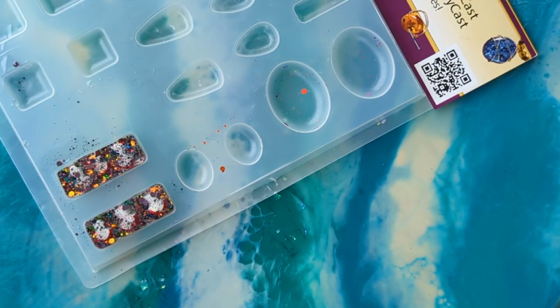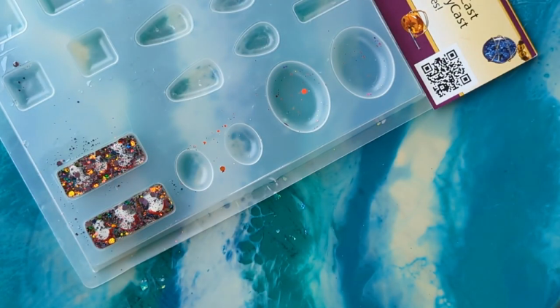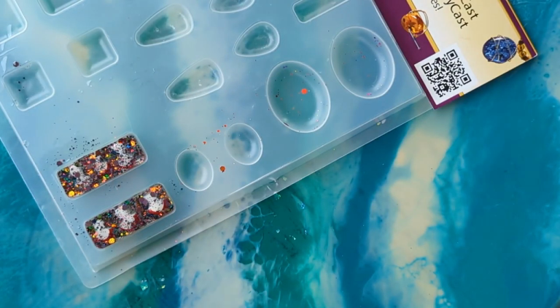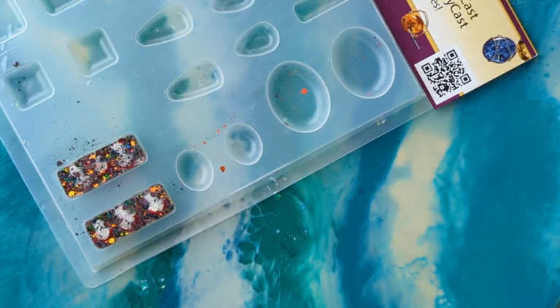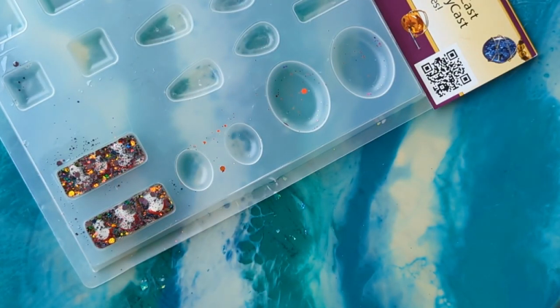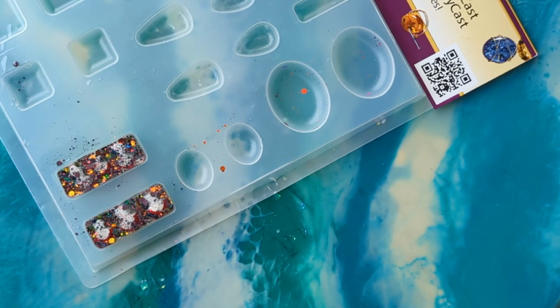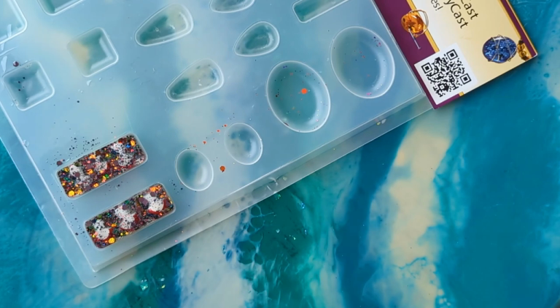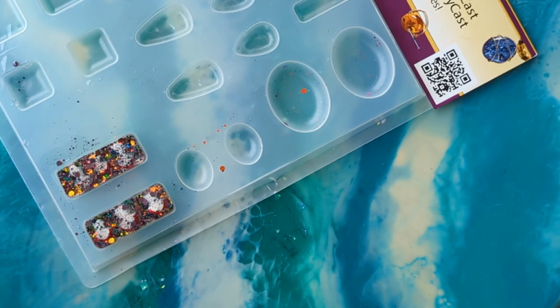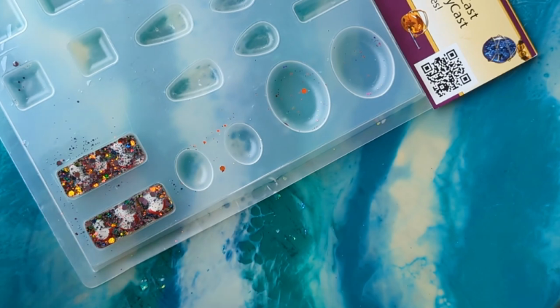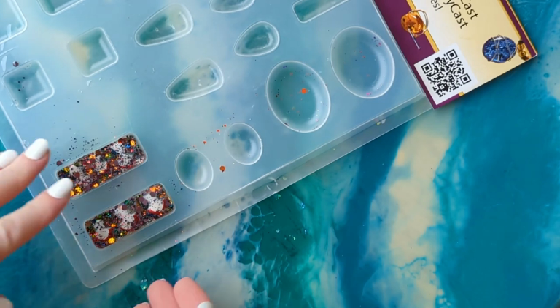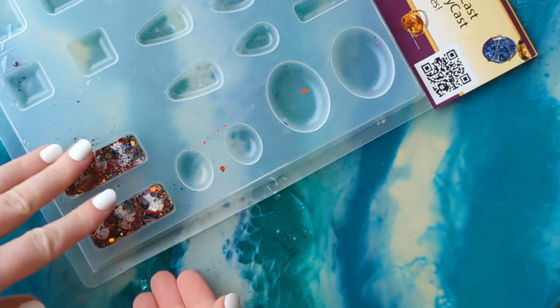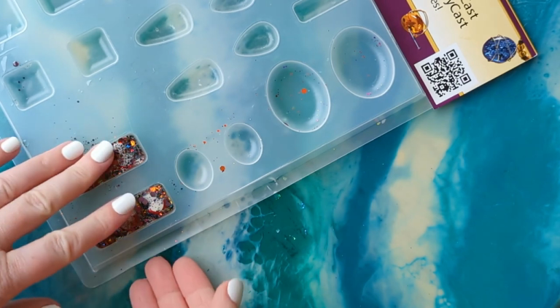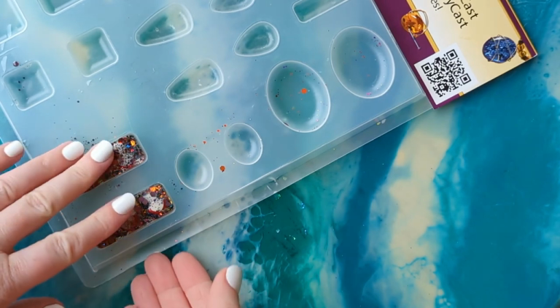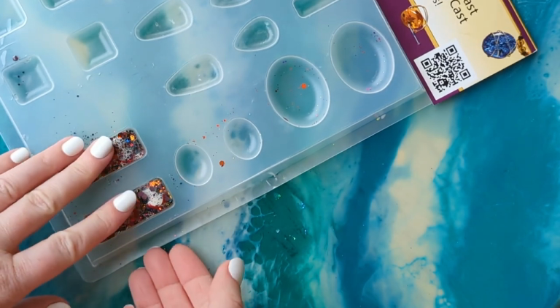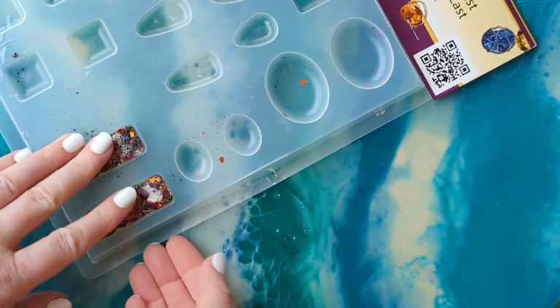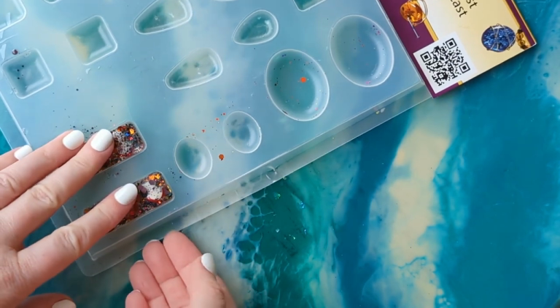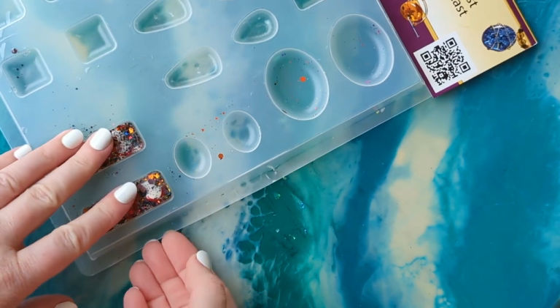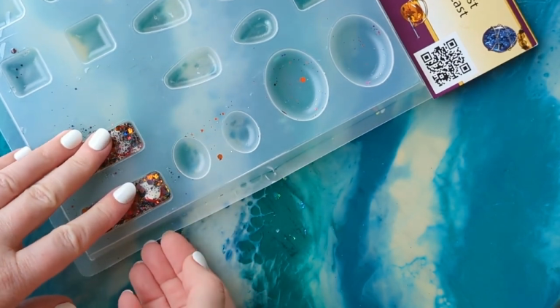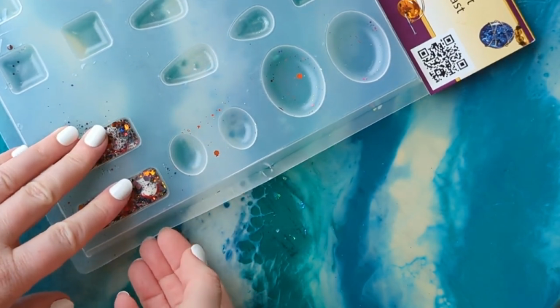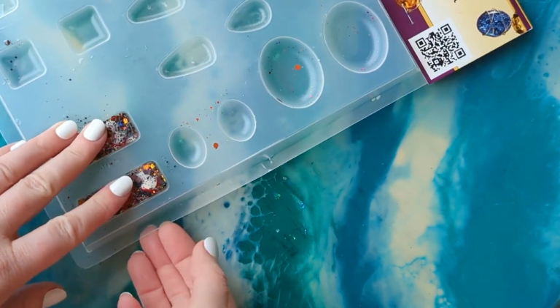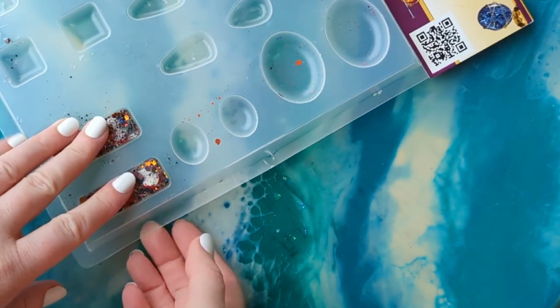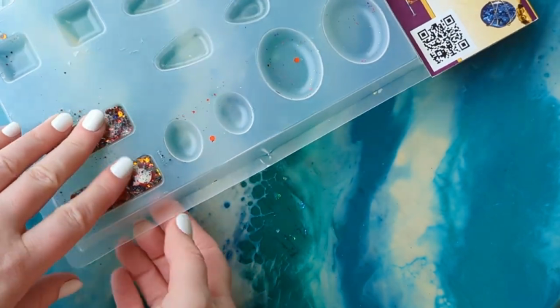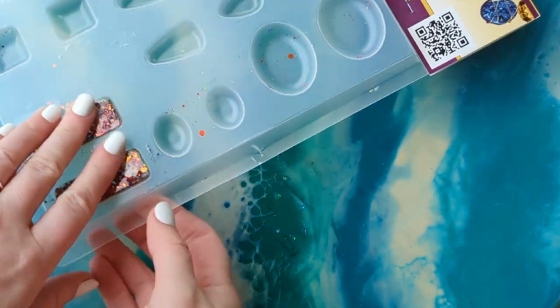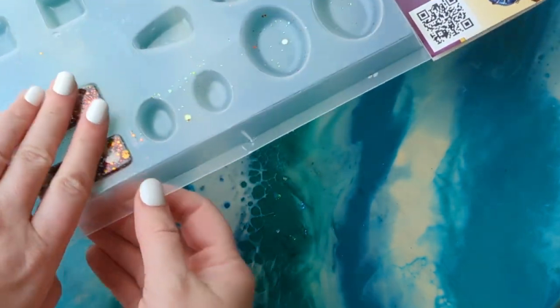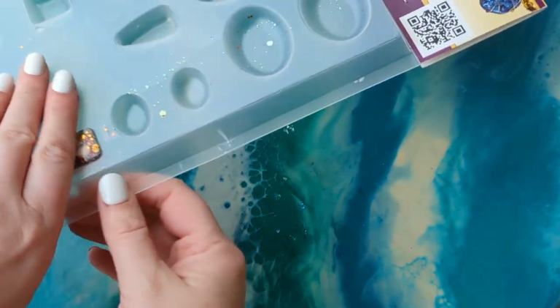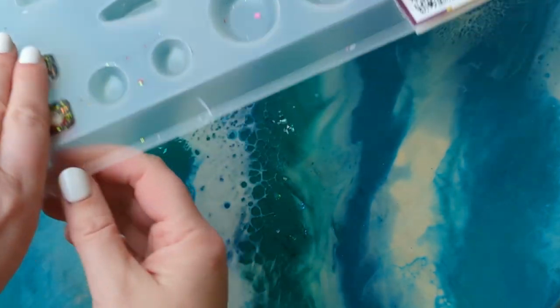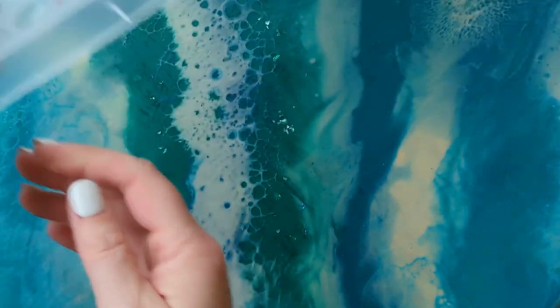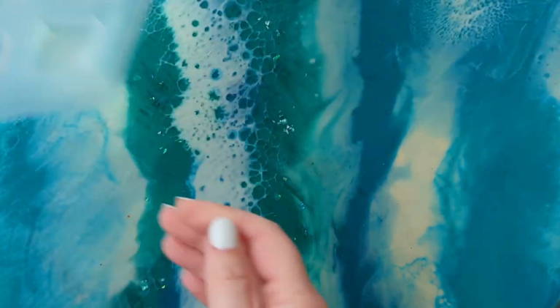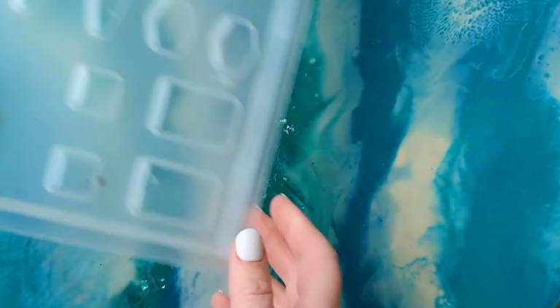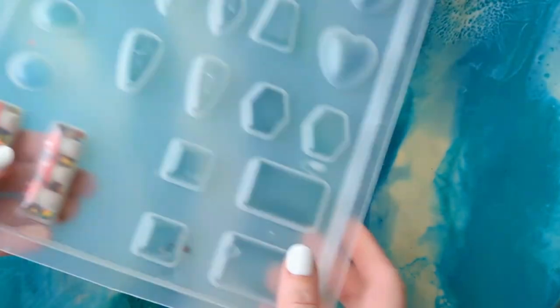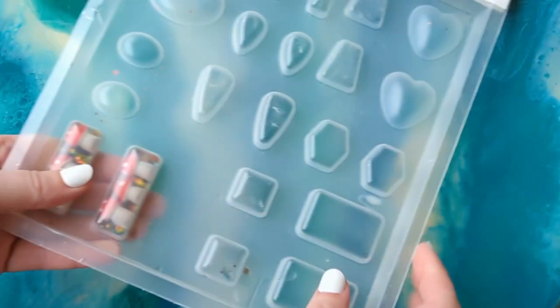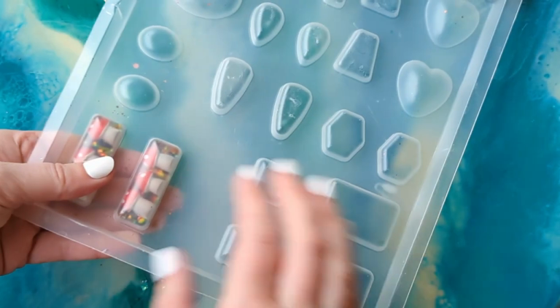I find that flipping the mold over and pushing from the back helps the little pieces pop out.